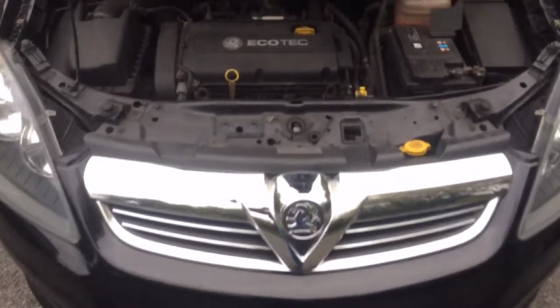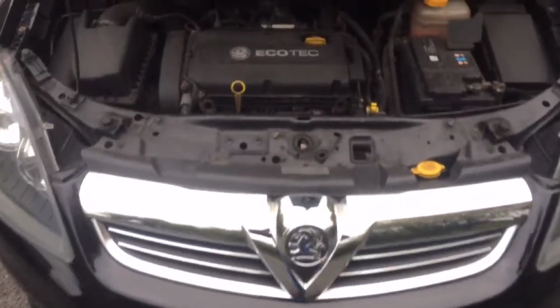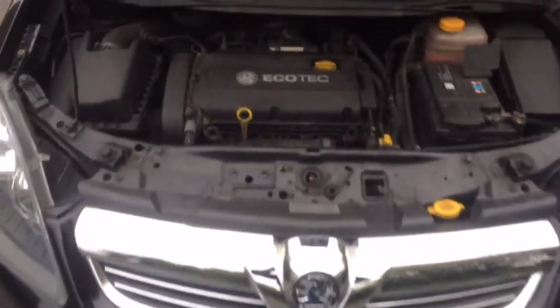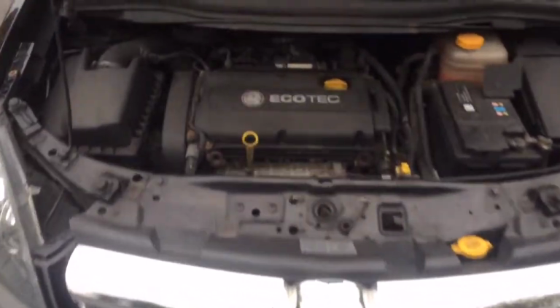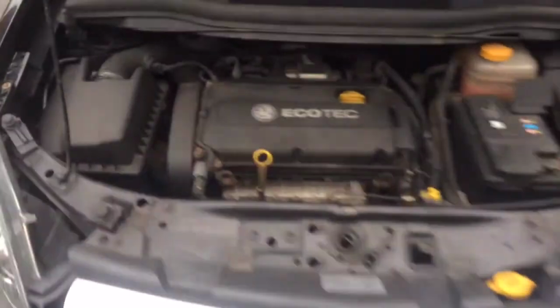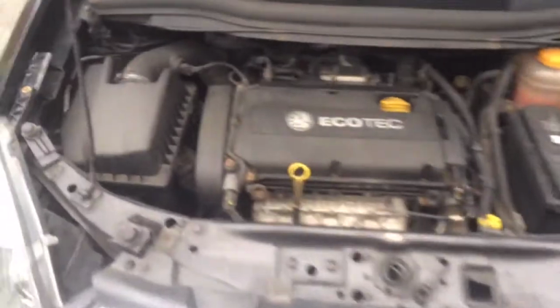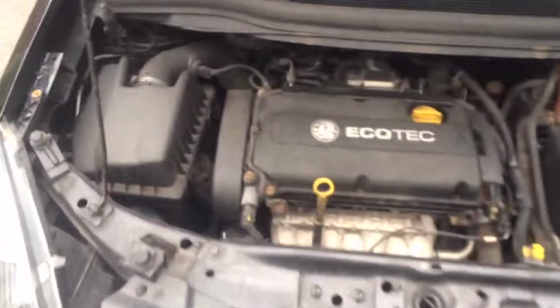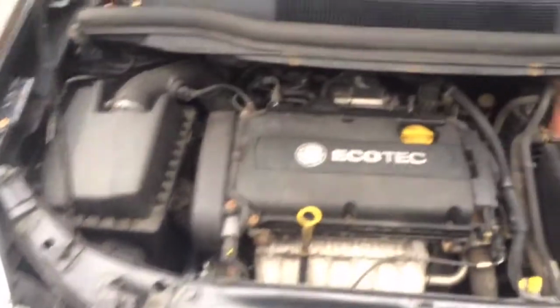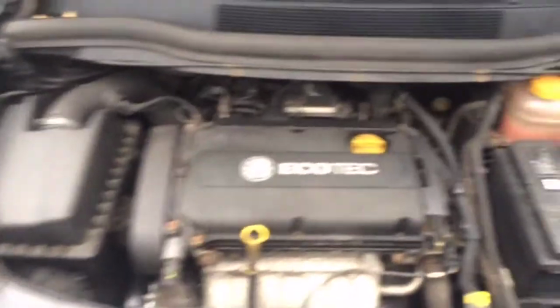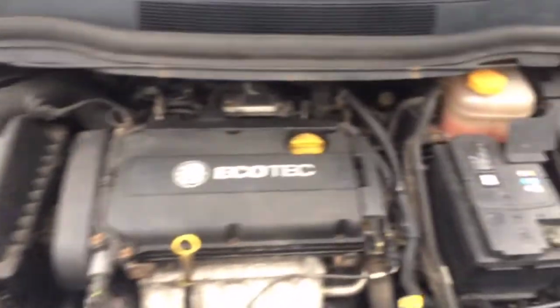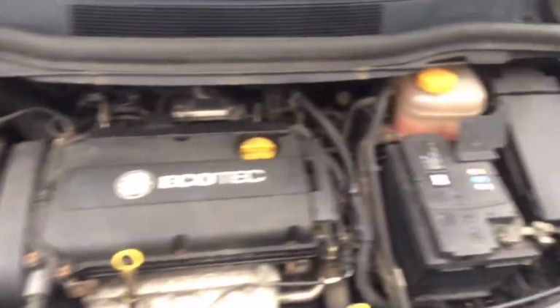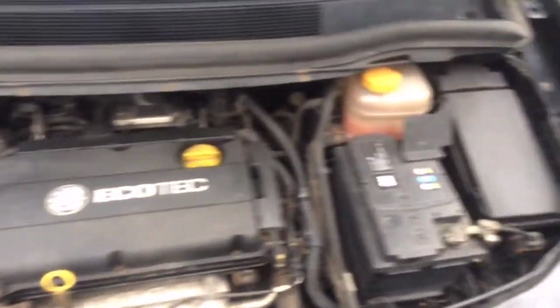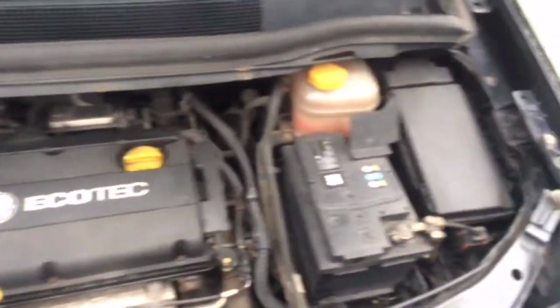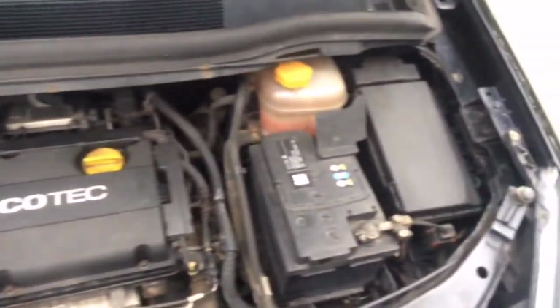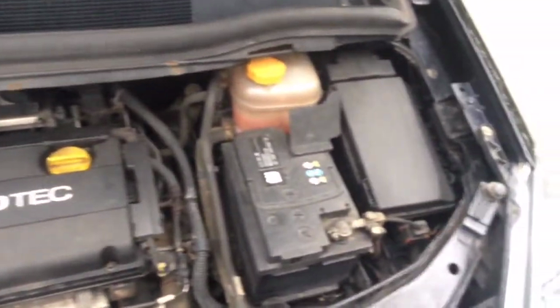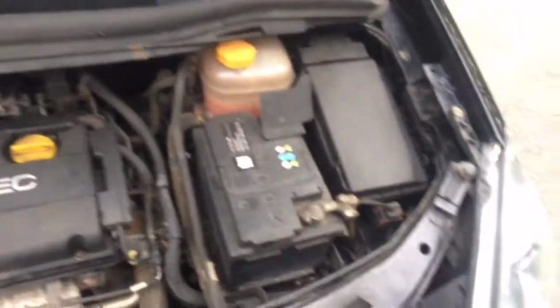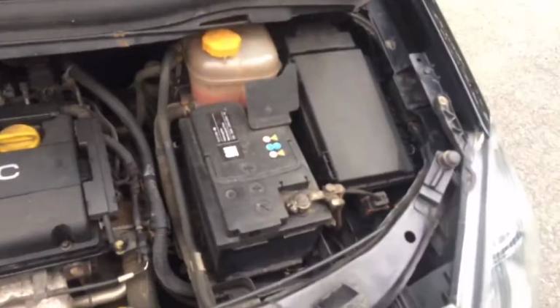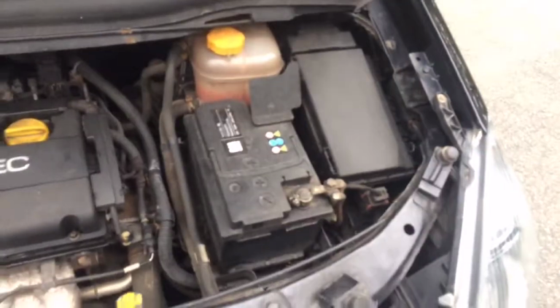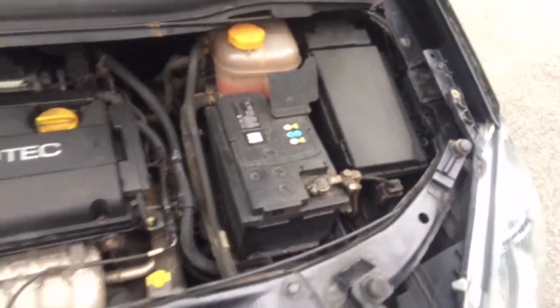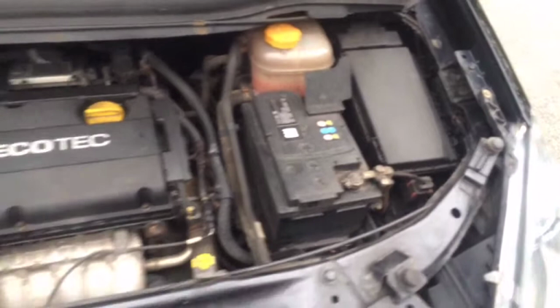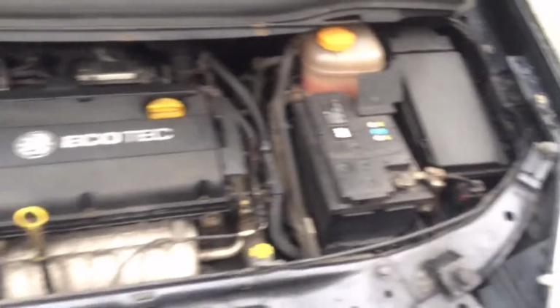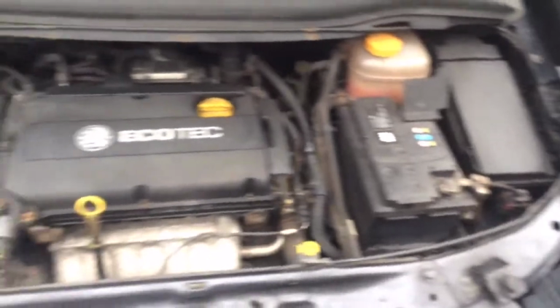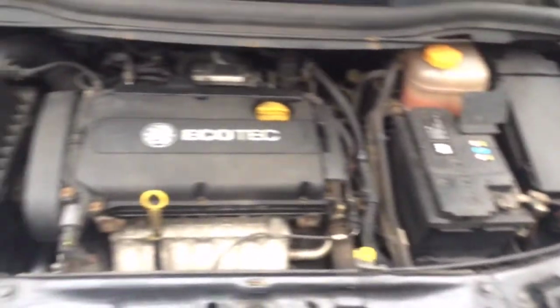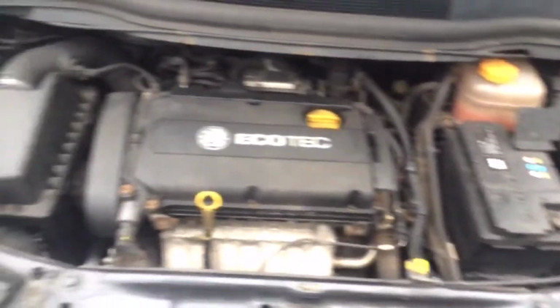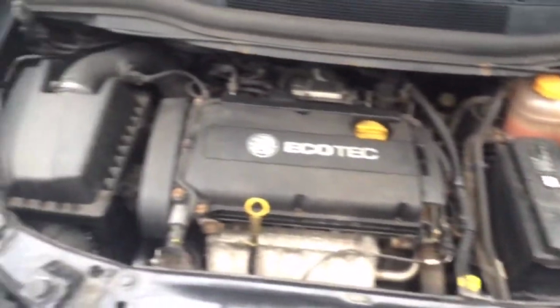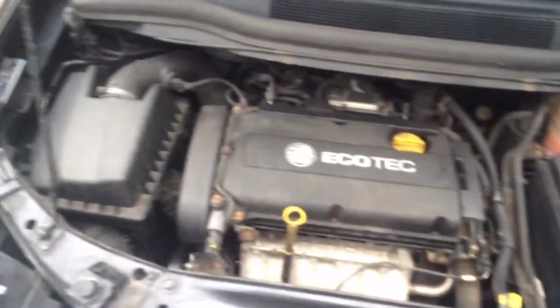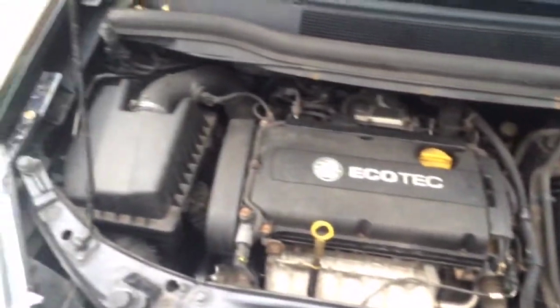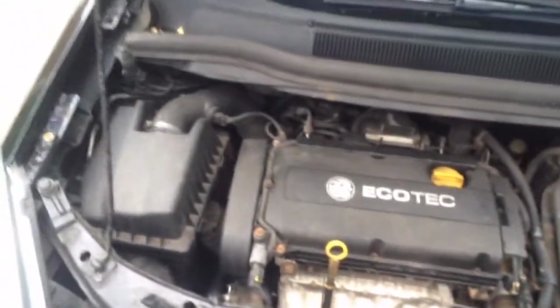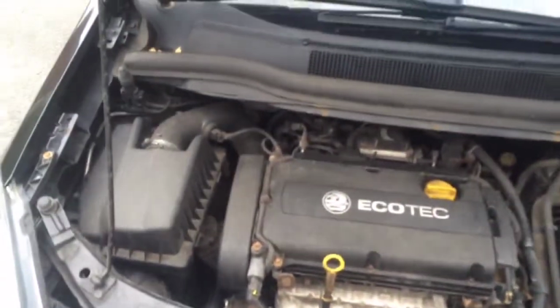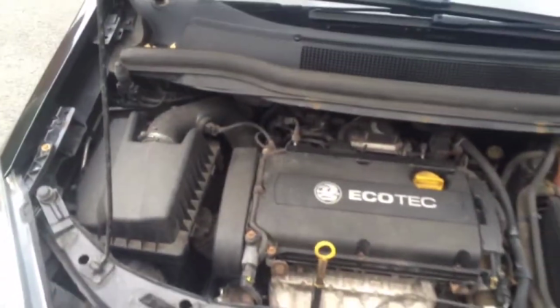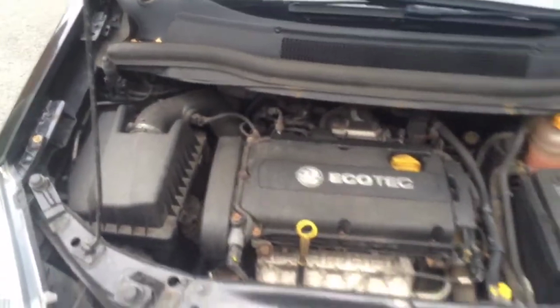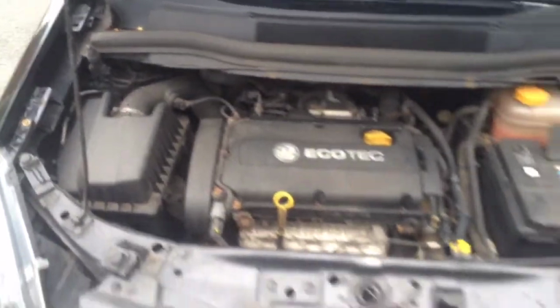Quick look under the bonnet — it's pretty much what you'd expect of a vehicle this mileage and age.